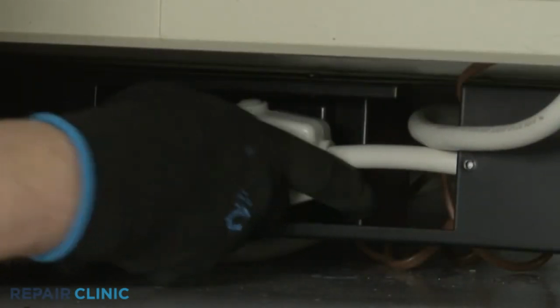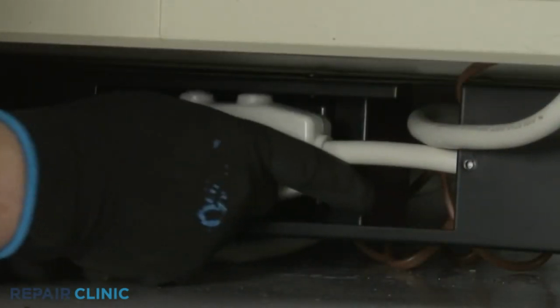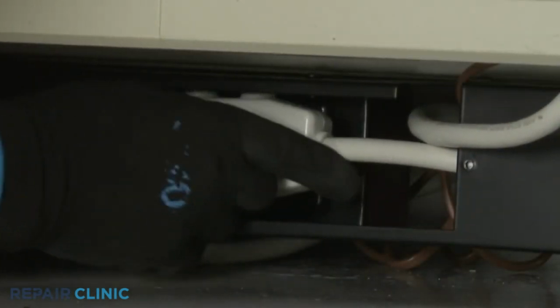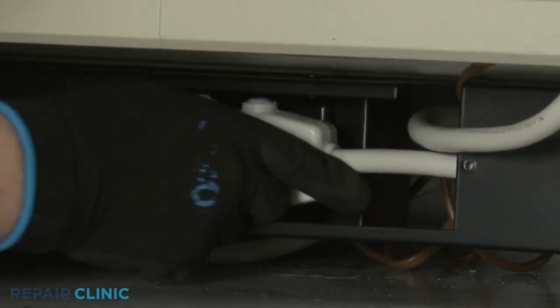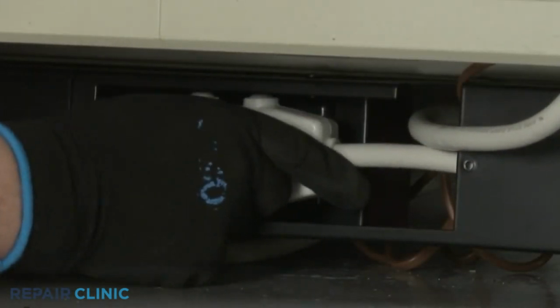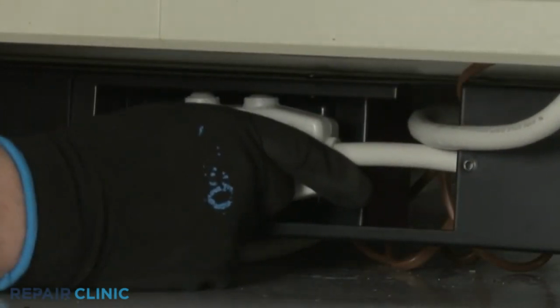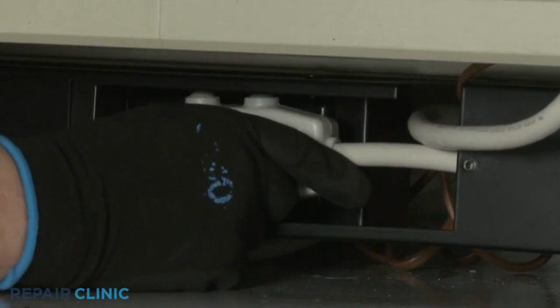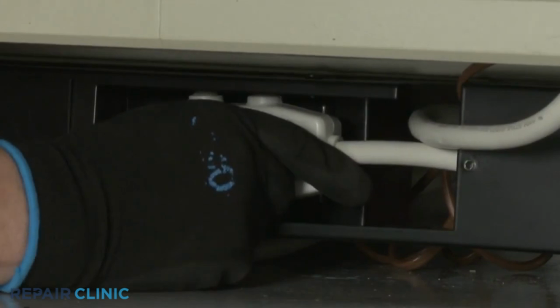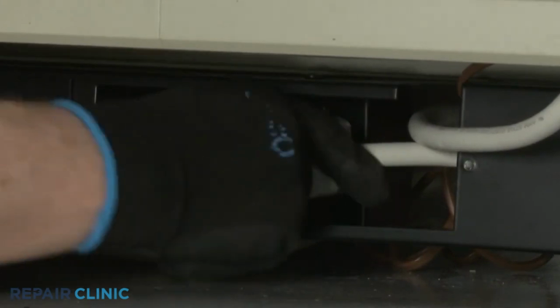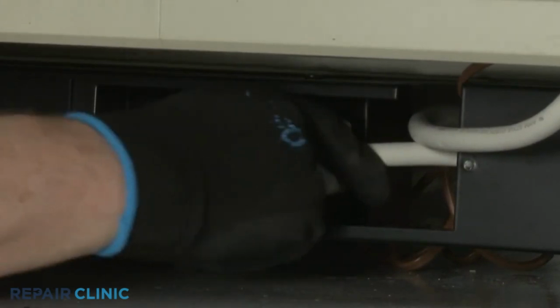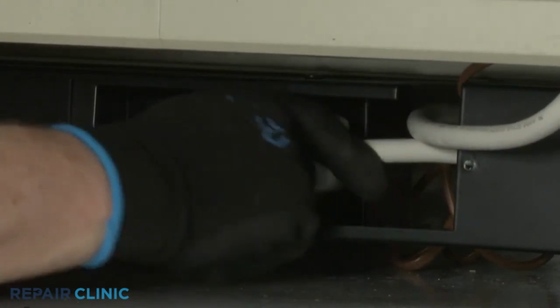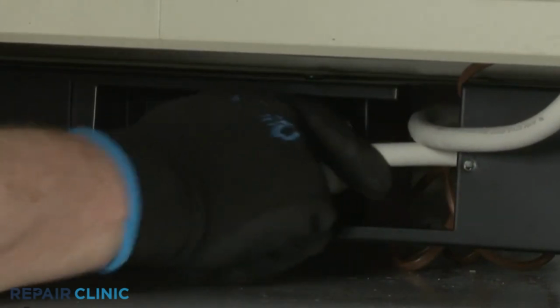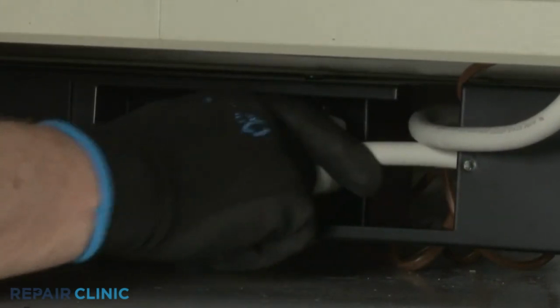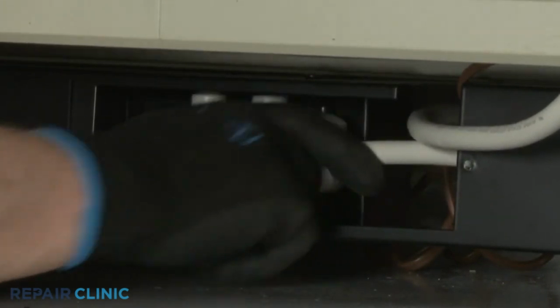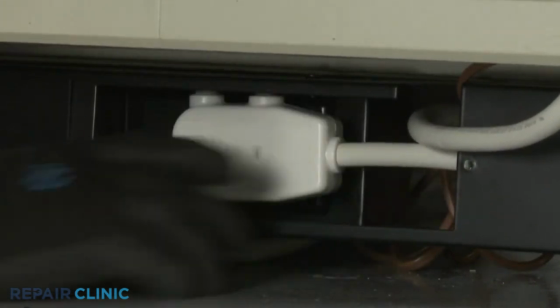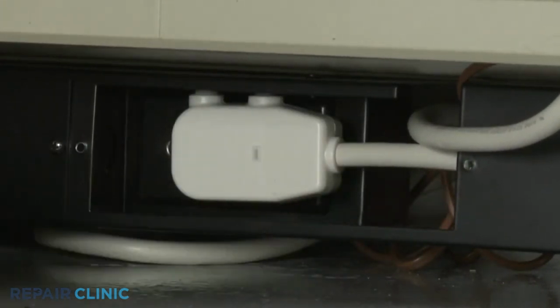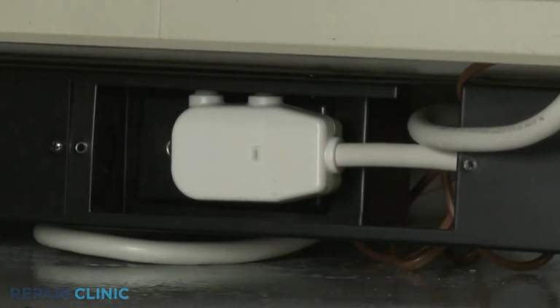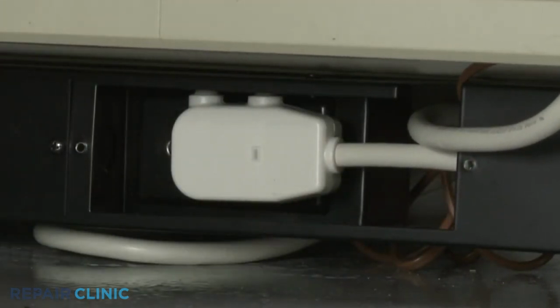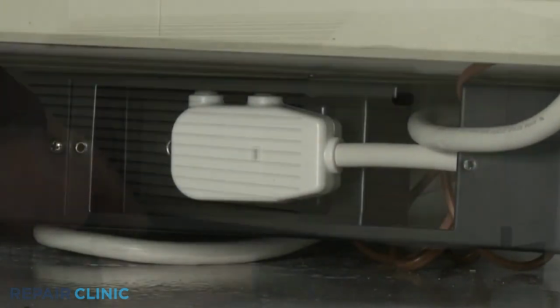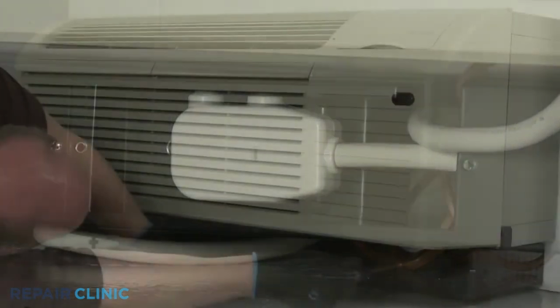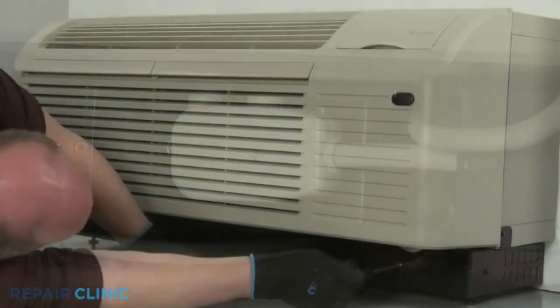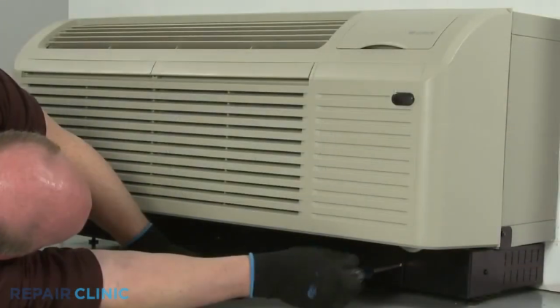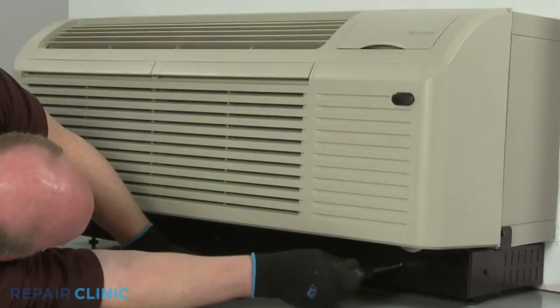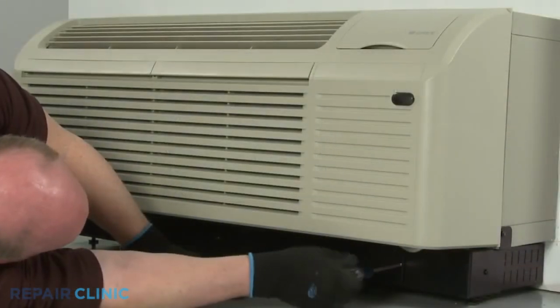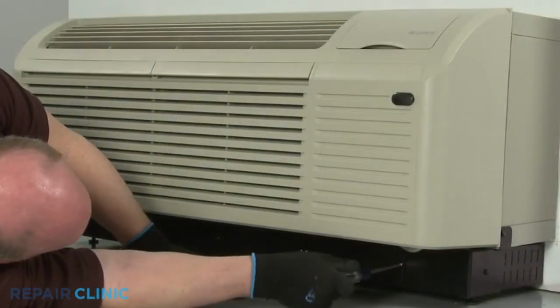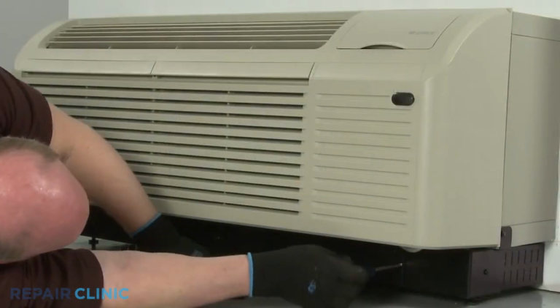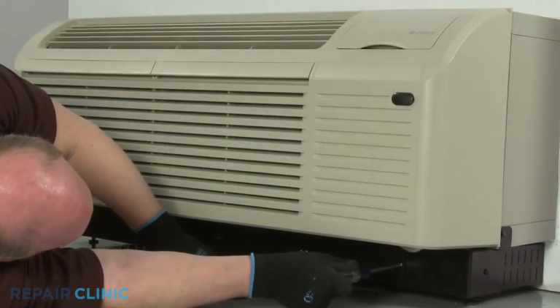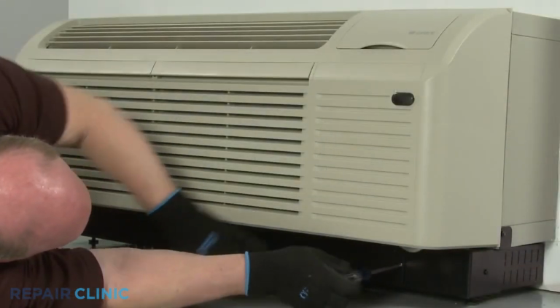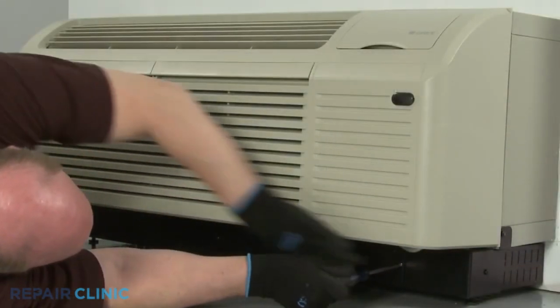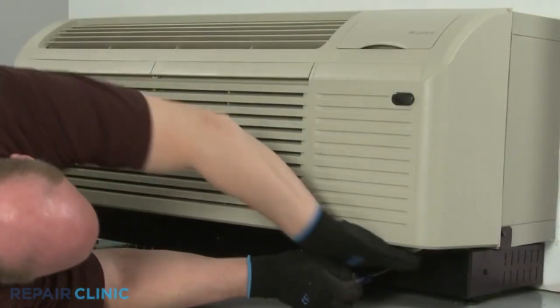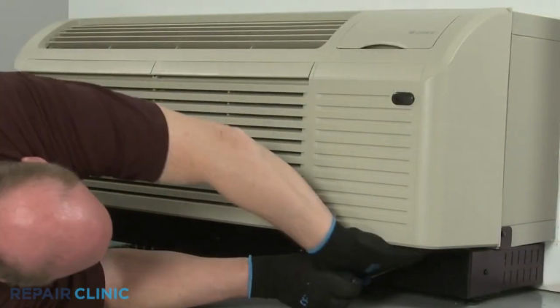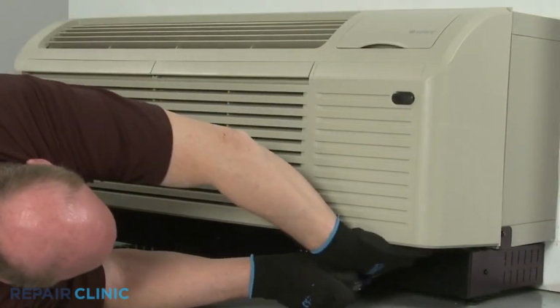Restore power to the unit. The E-TAC heat pump system should be ready for use.